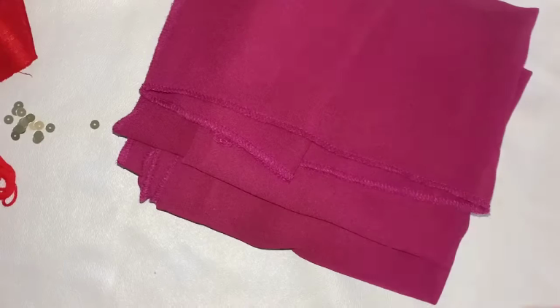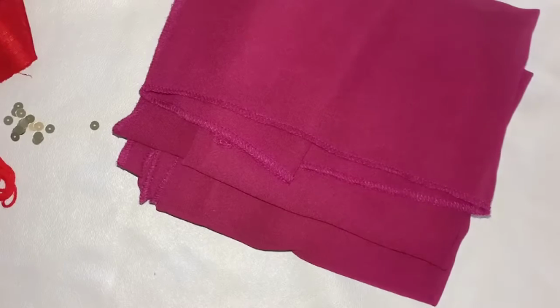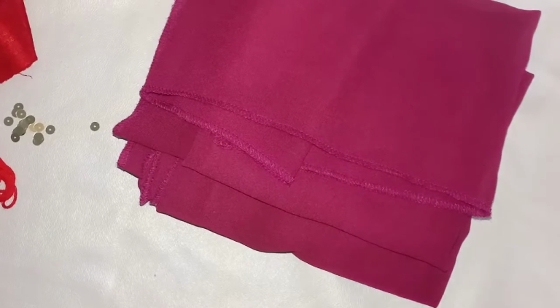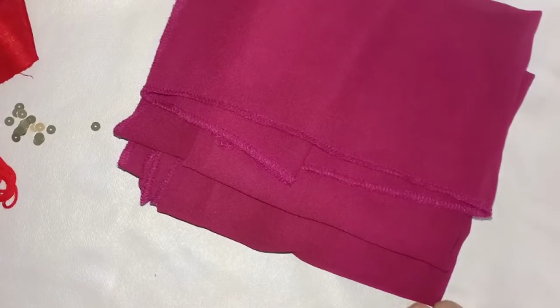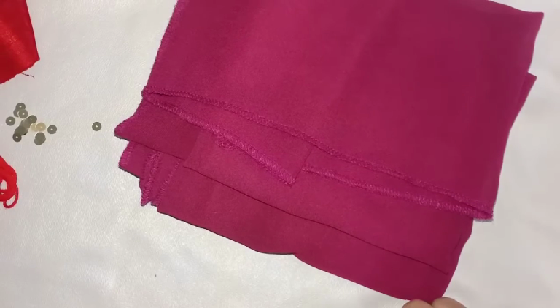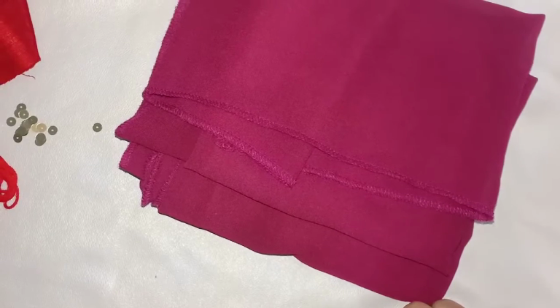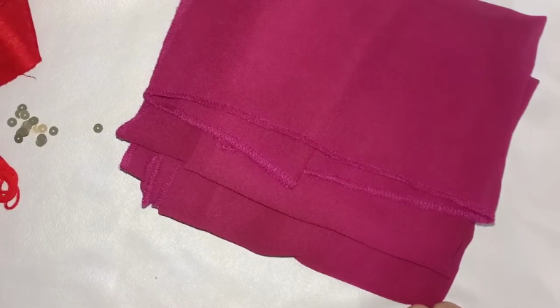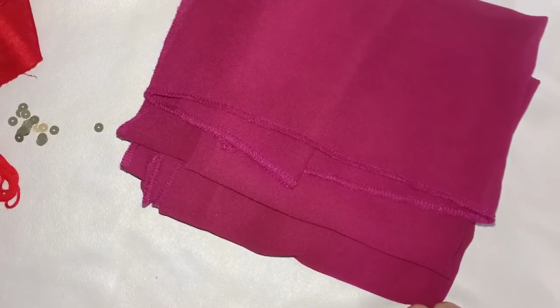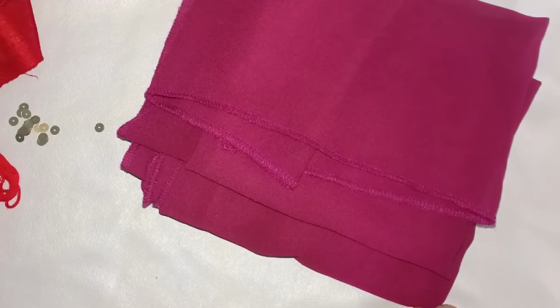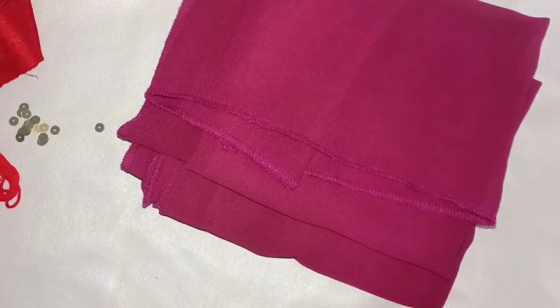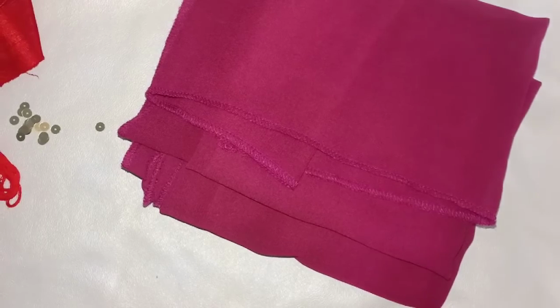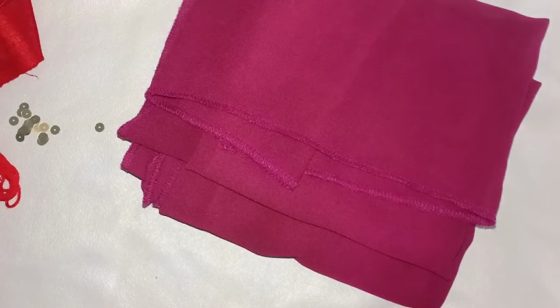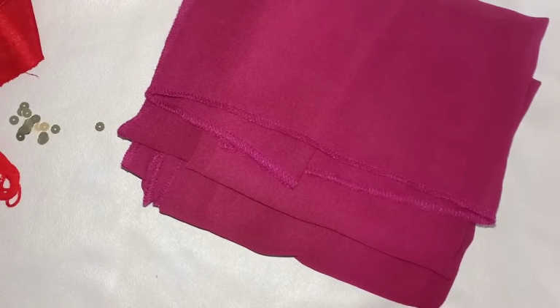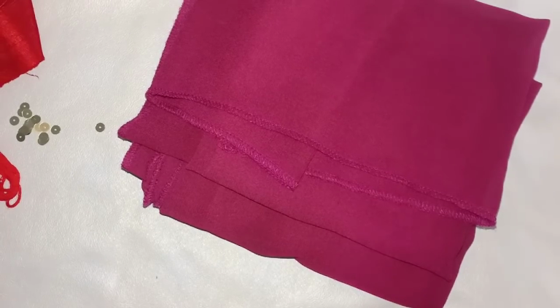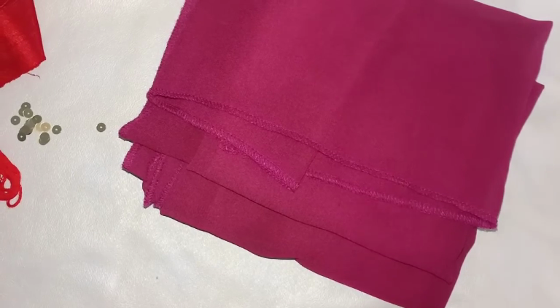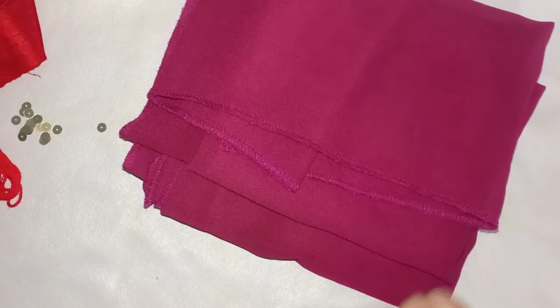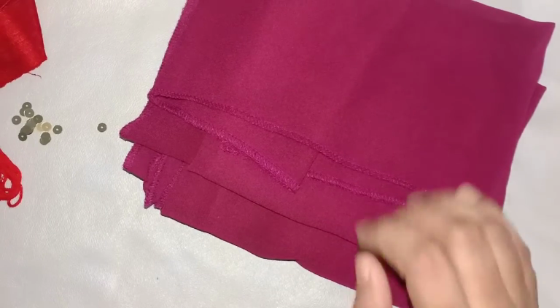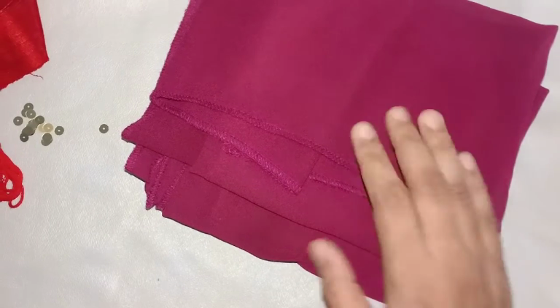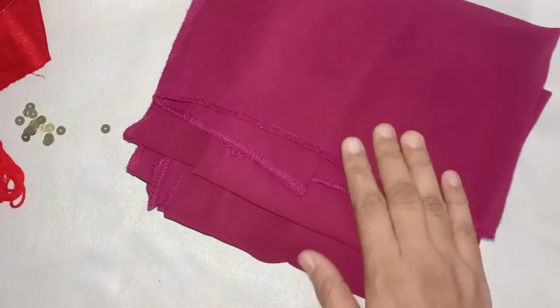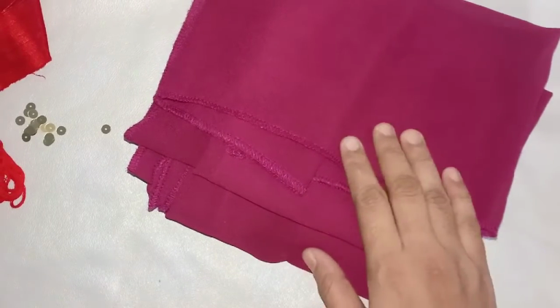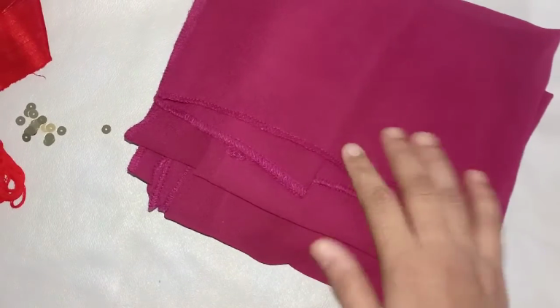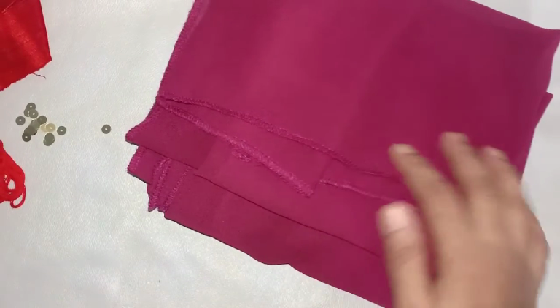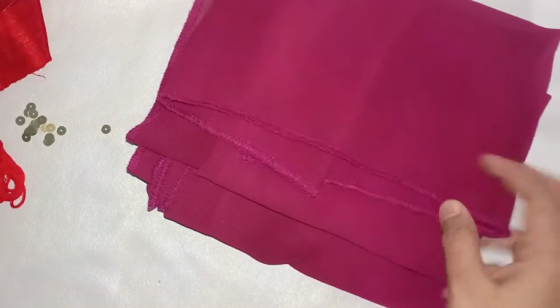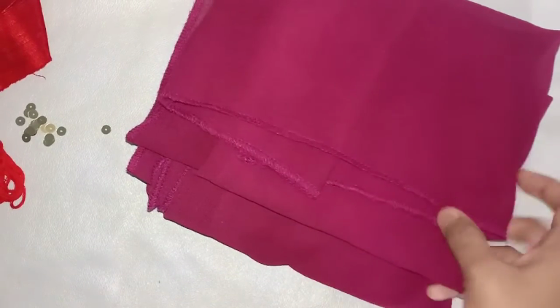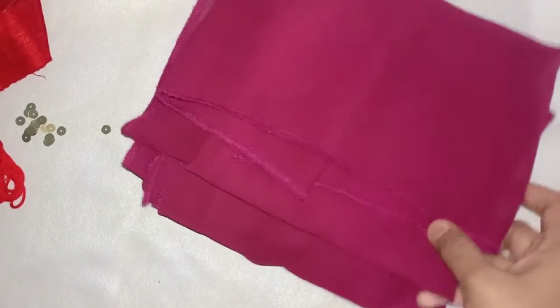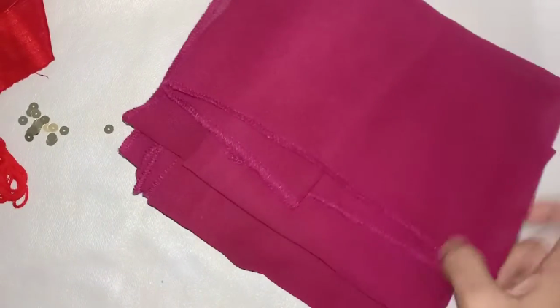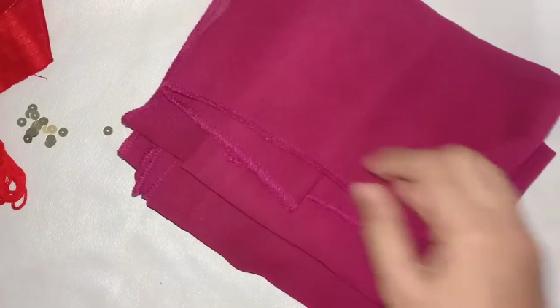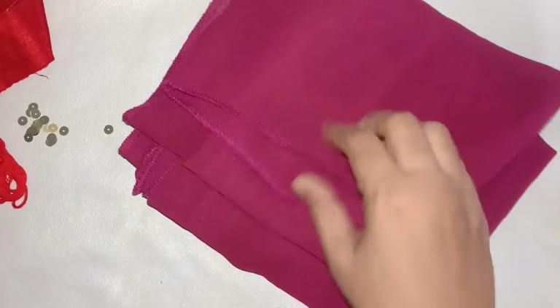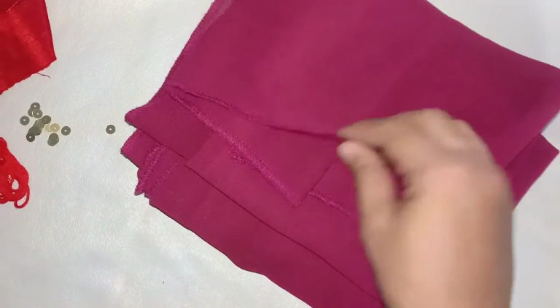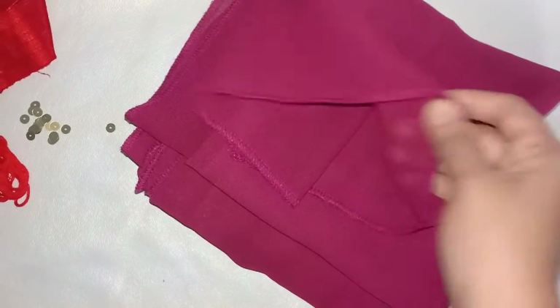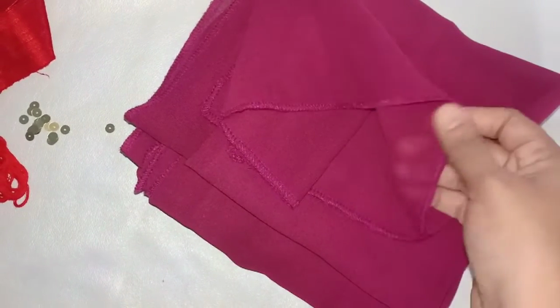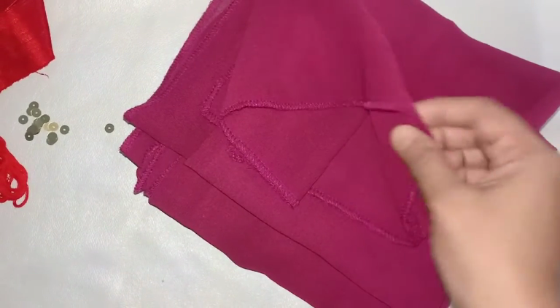Hi friends! This video is designed for a plain shawl.